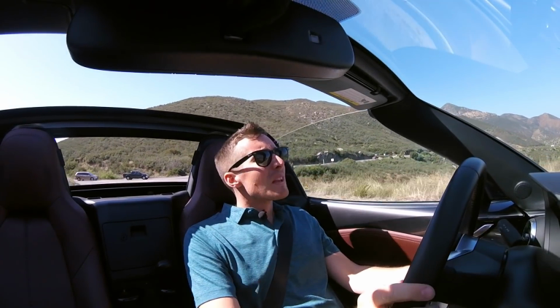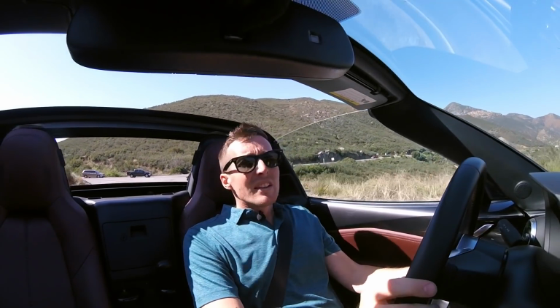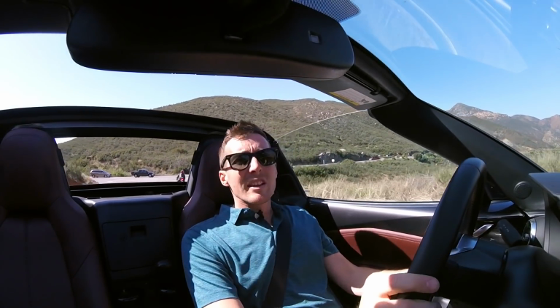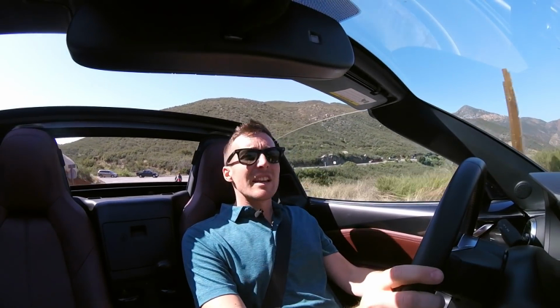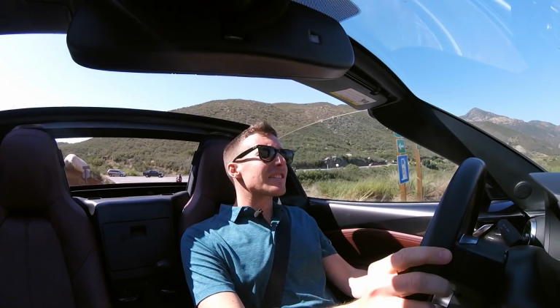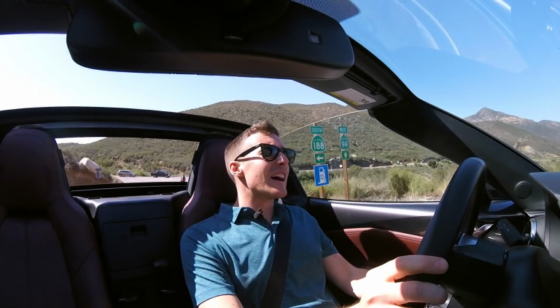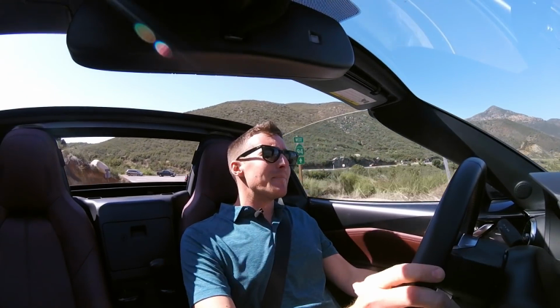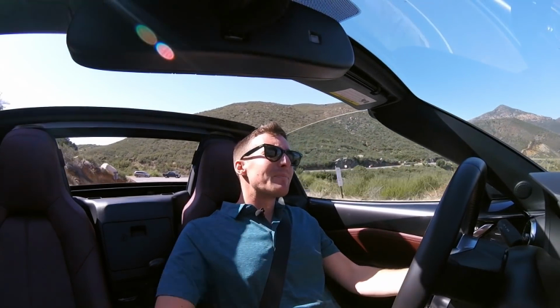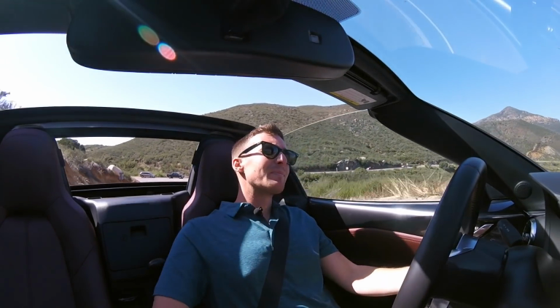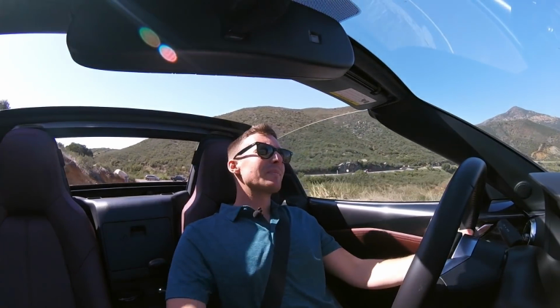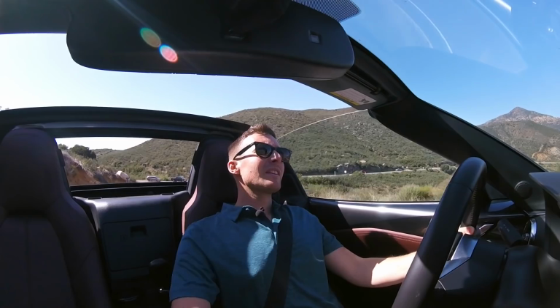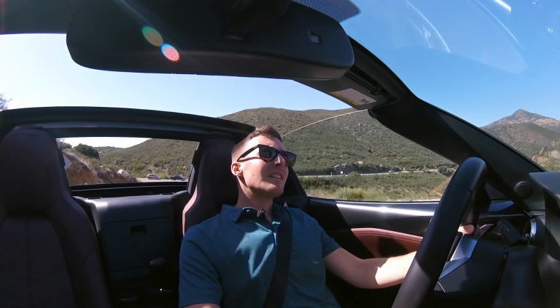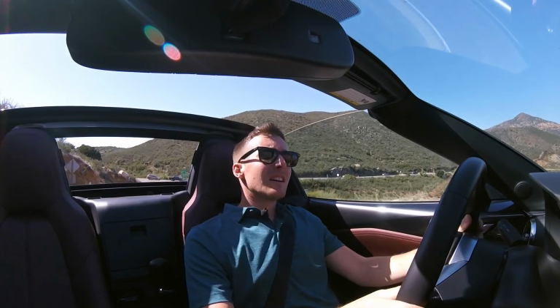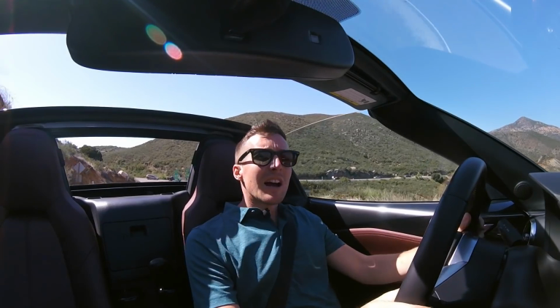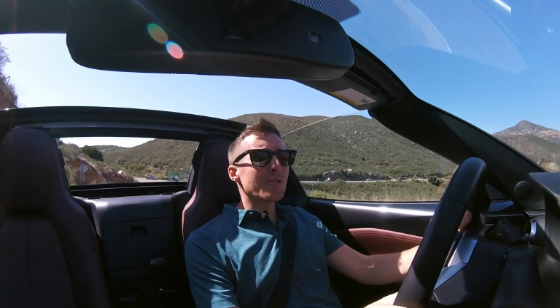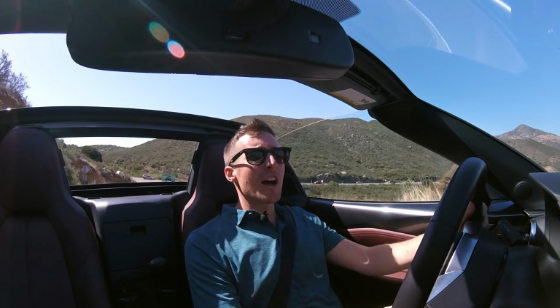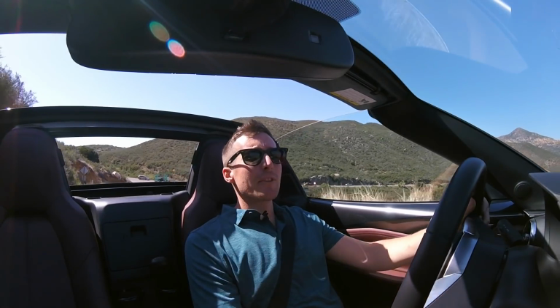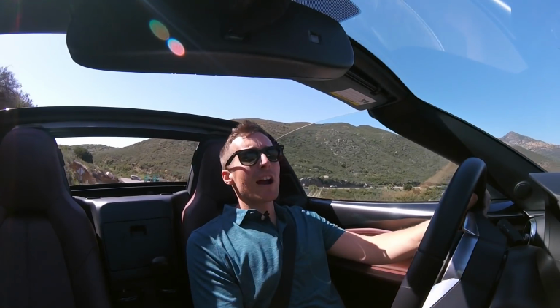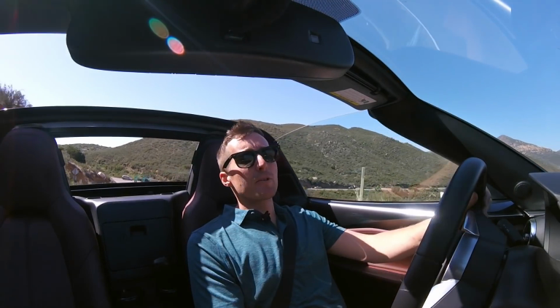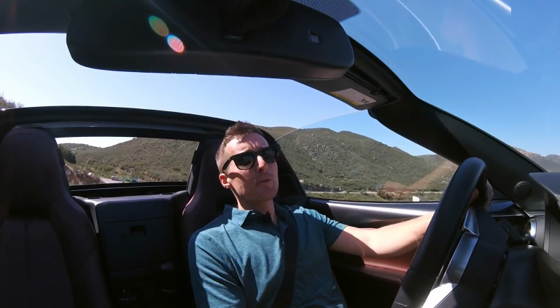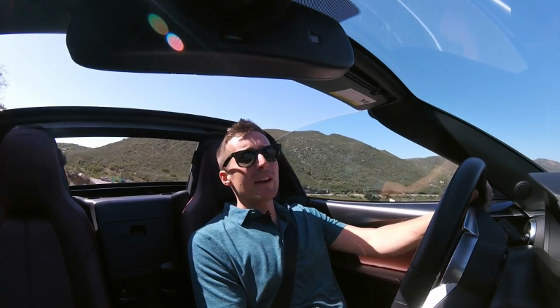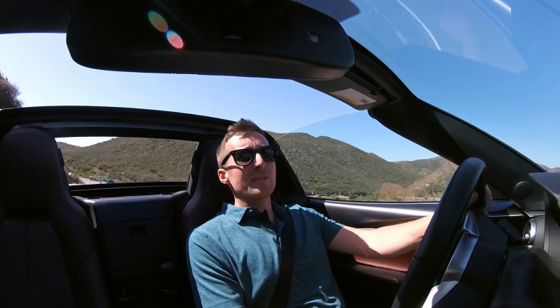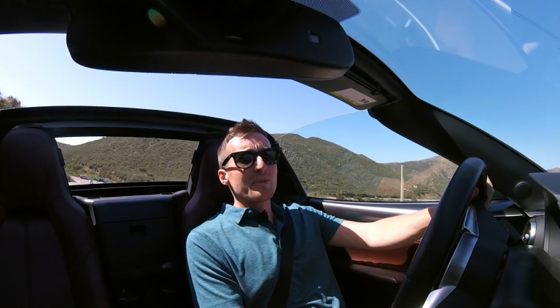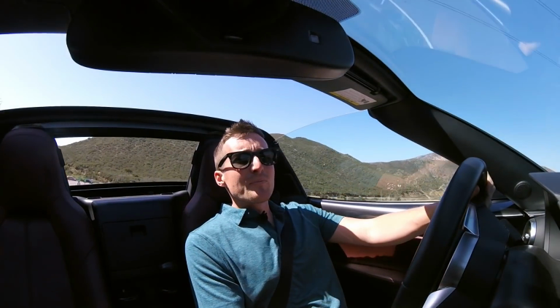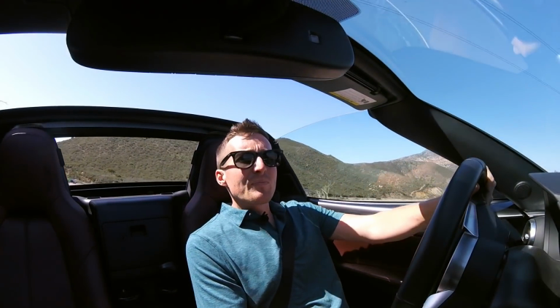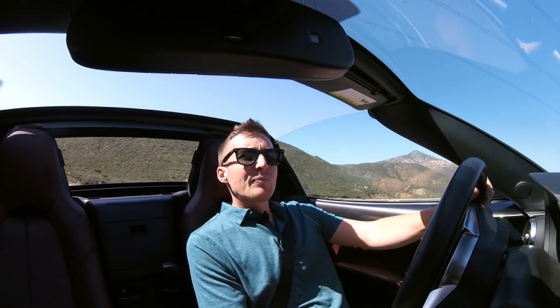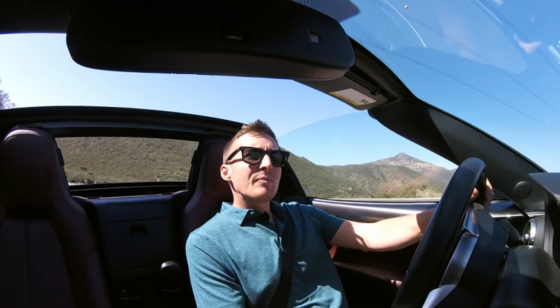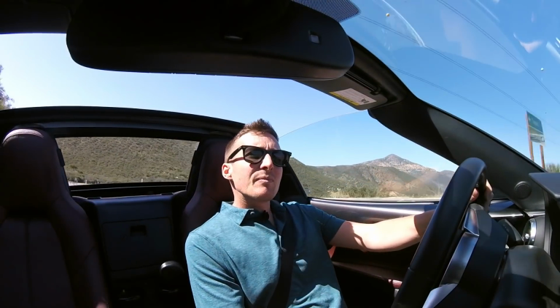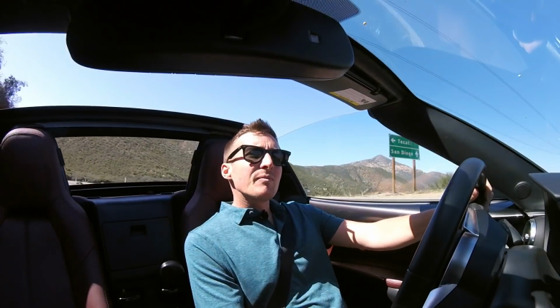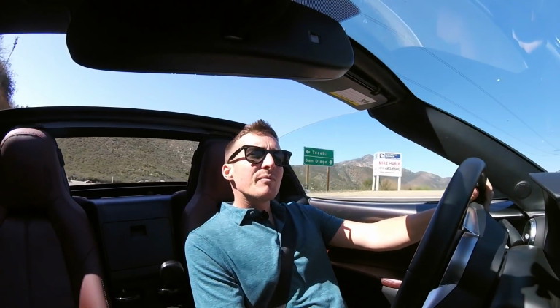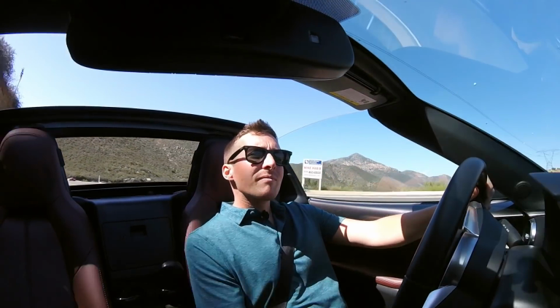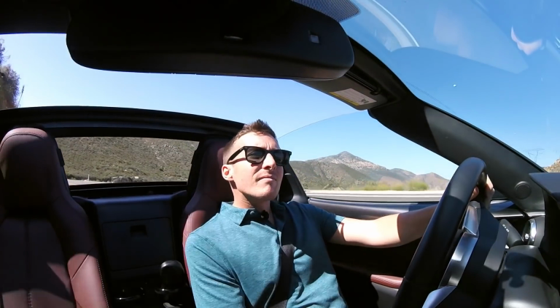Until the next time, I'm Sean with Driver's Perspective.